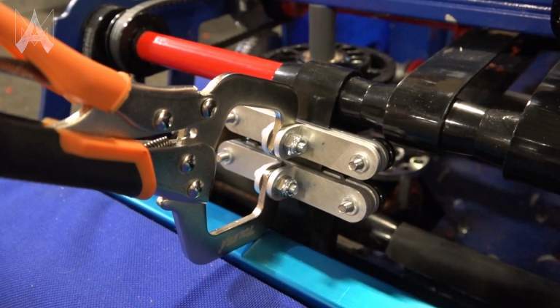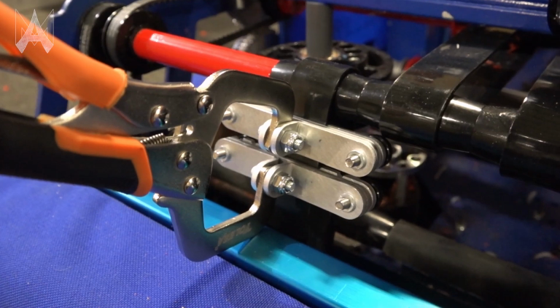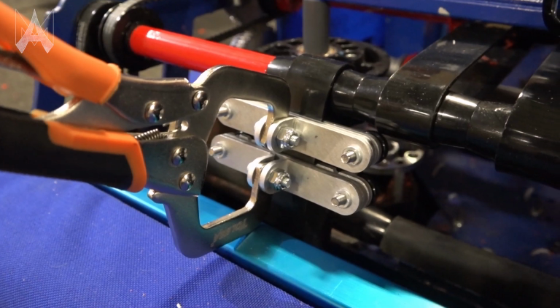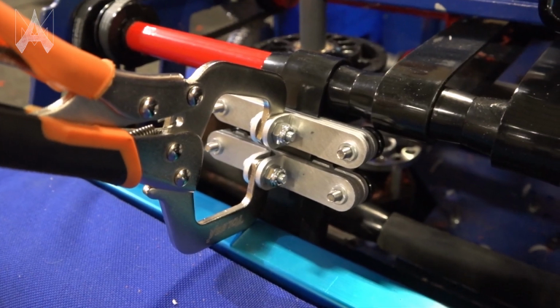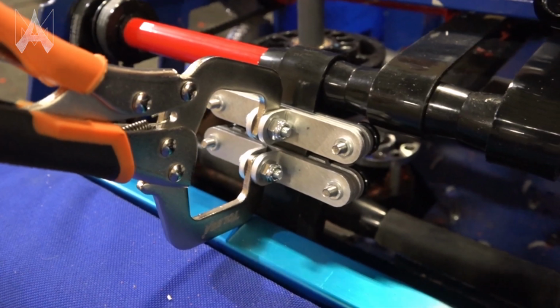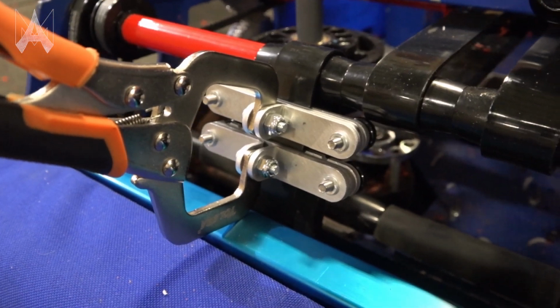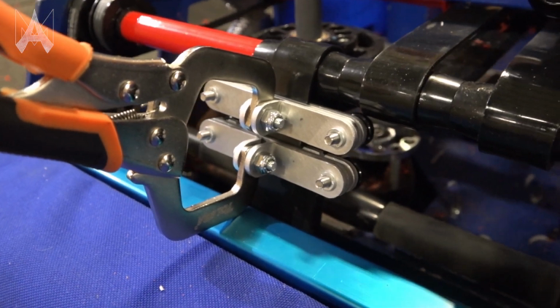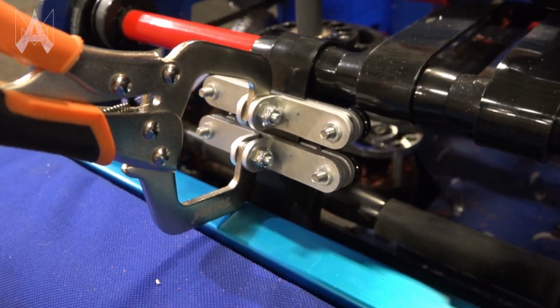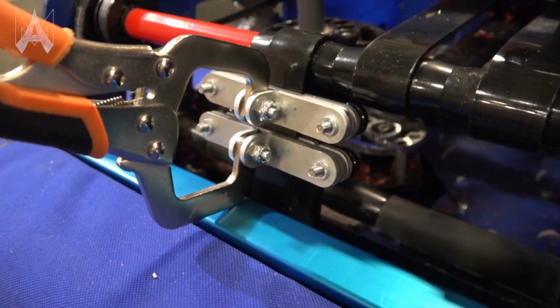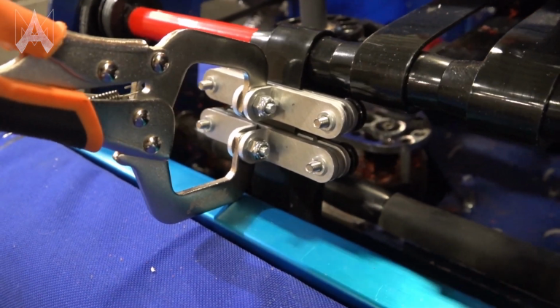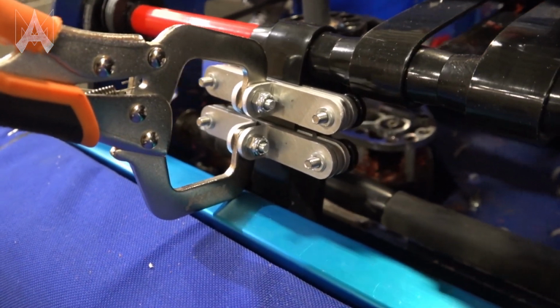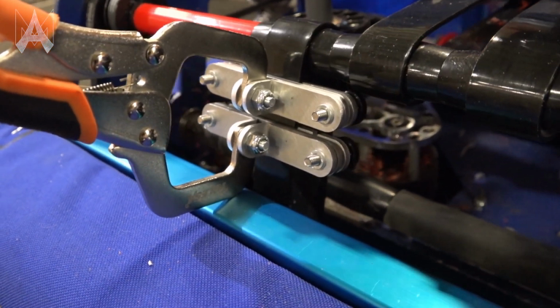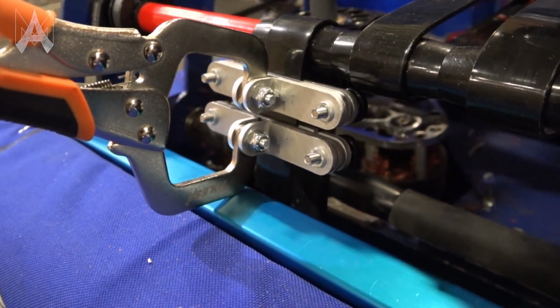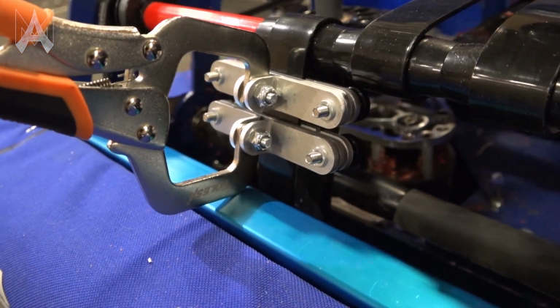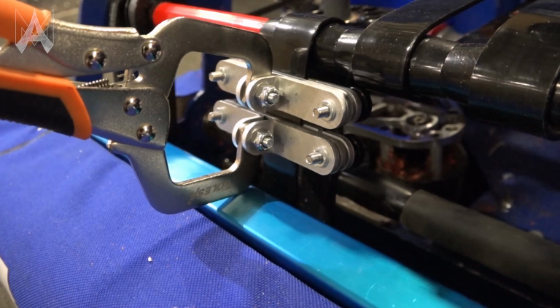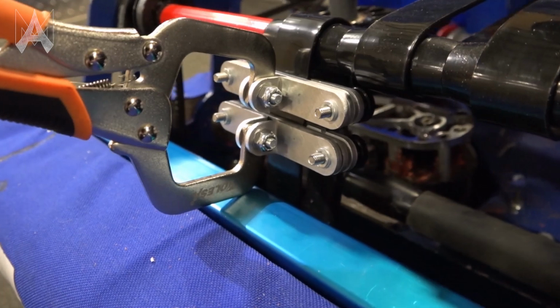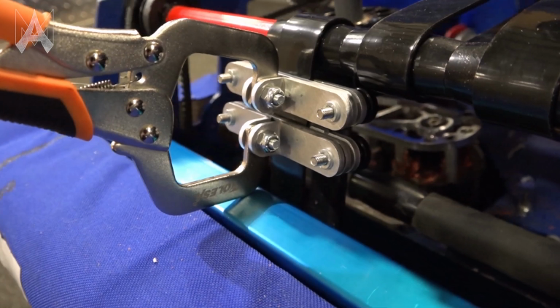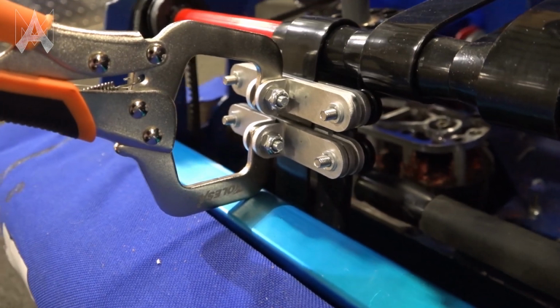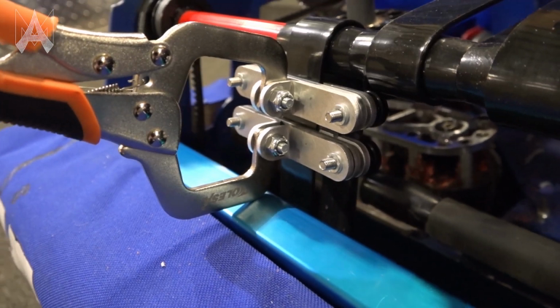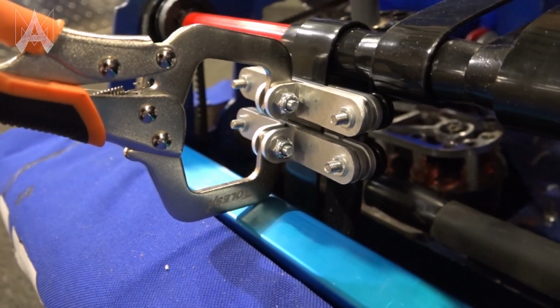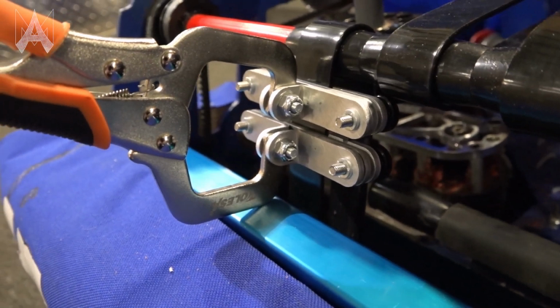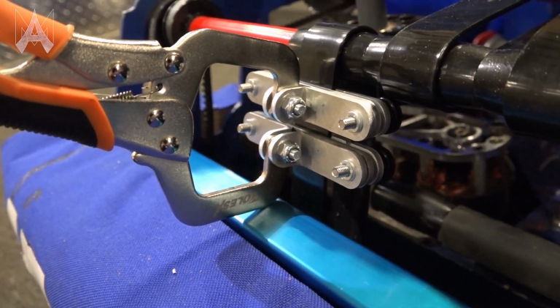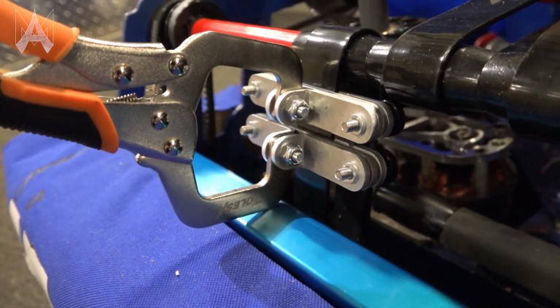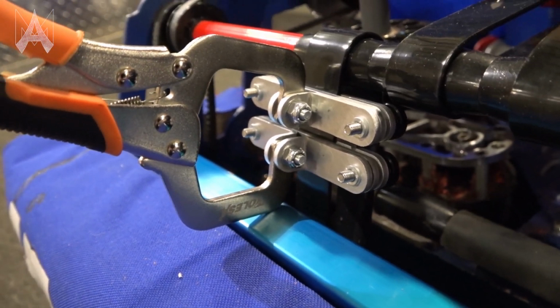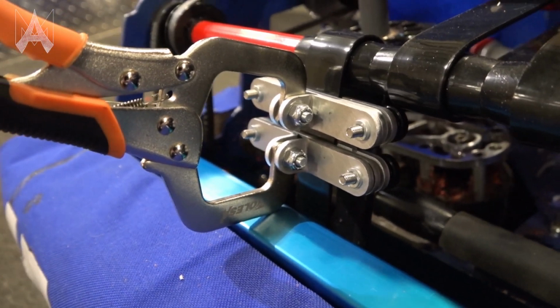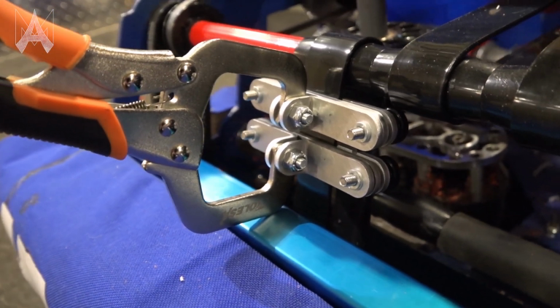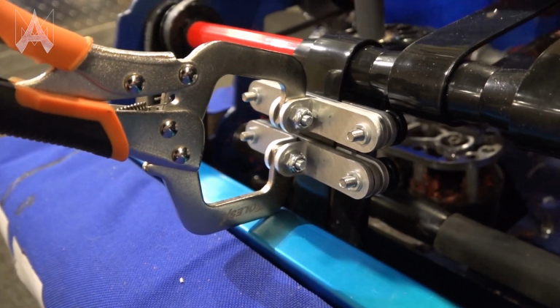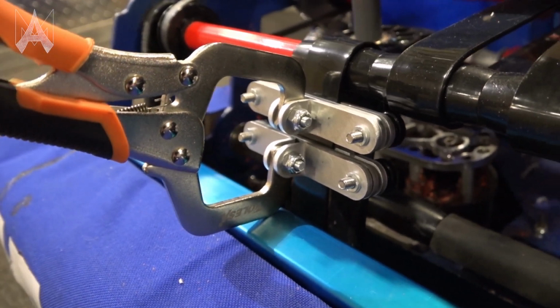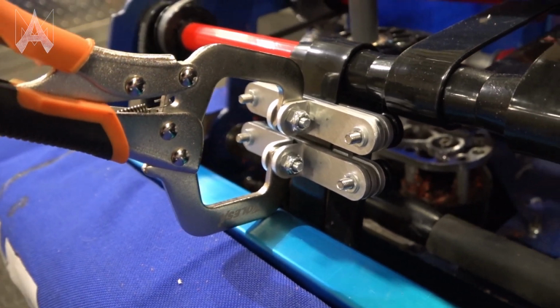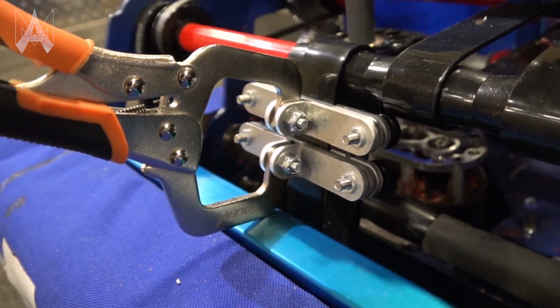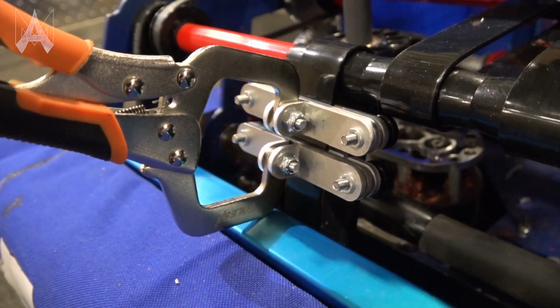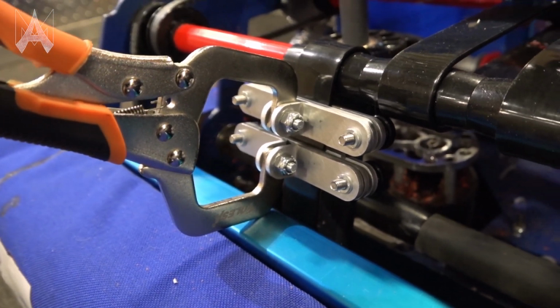One neat feature about this particular tool is that because it can stay clamped by itself, you can even weld belt on your structure.